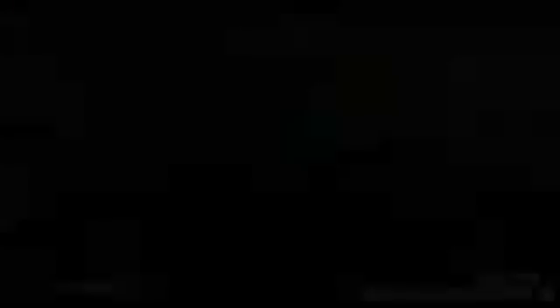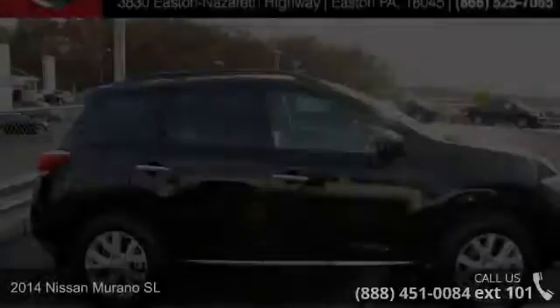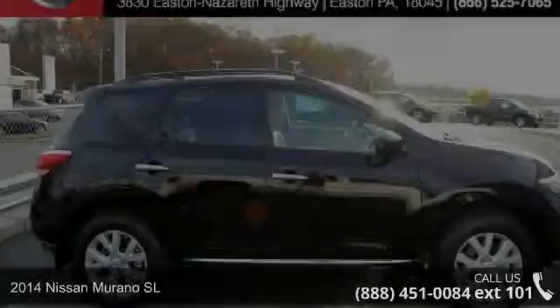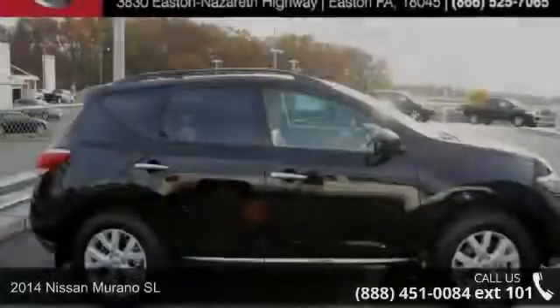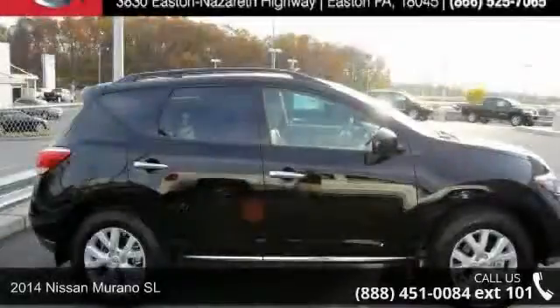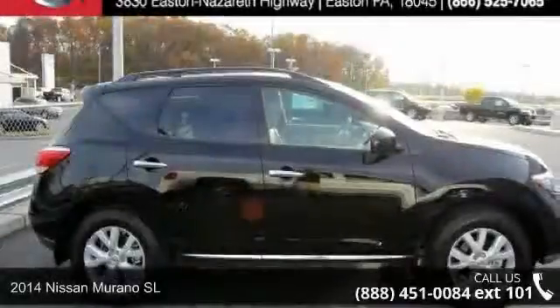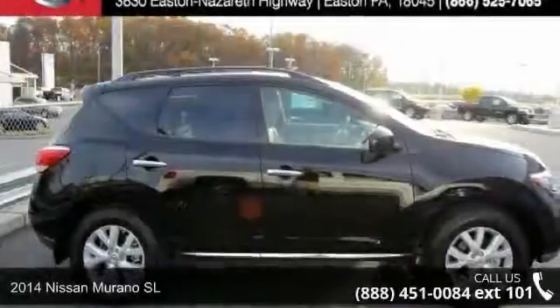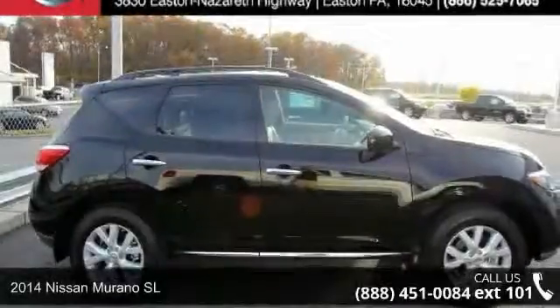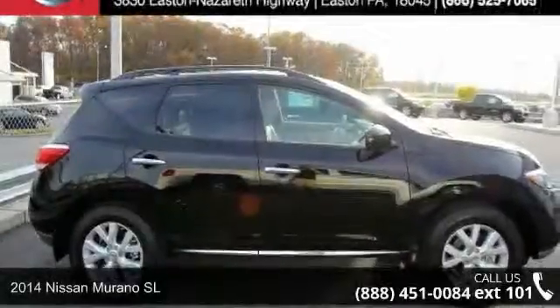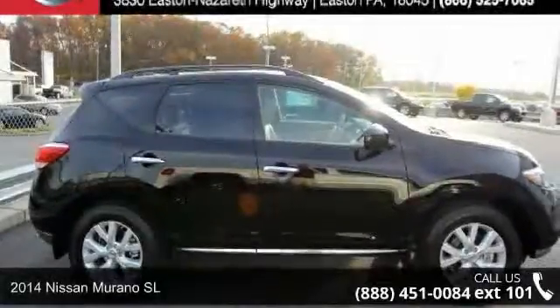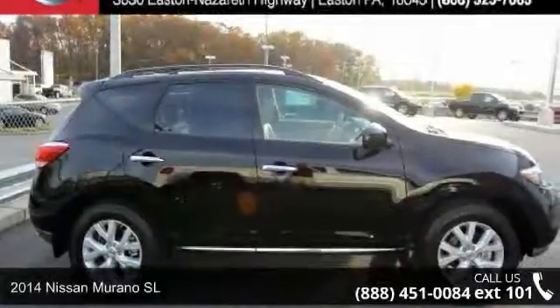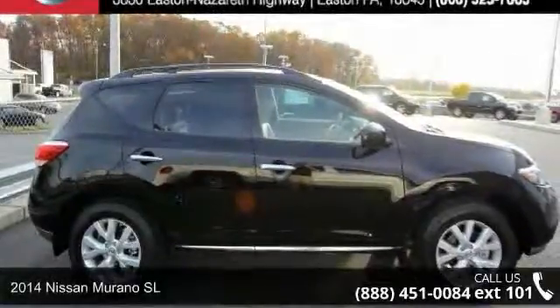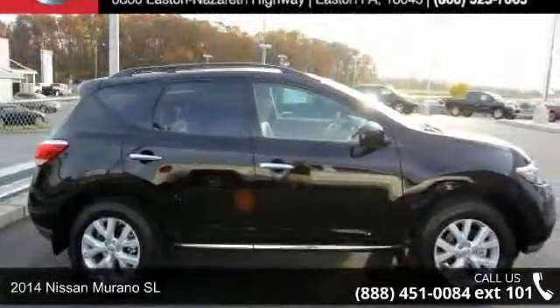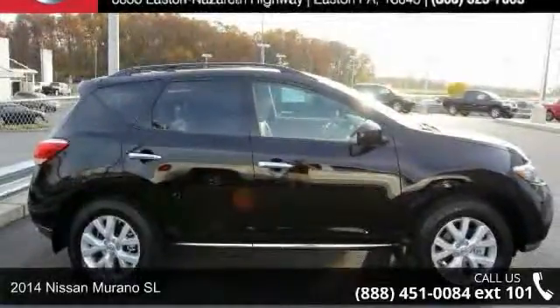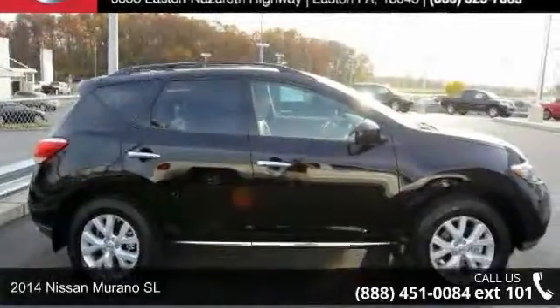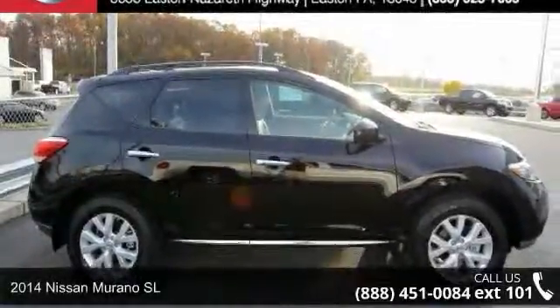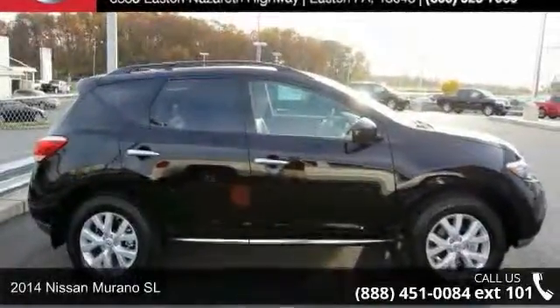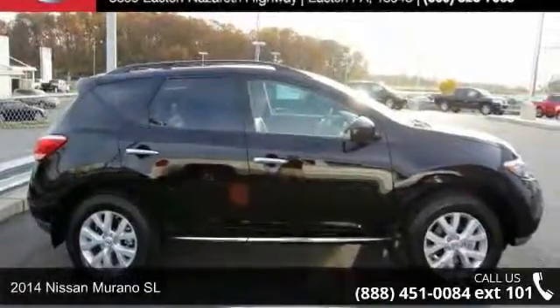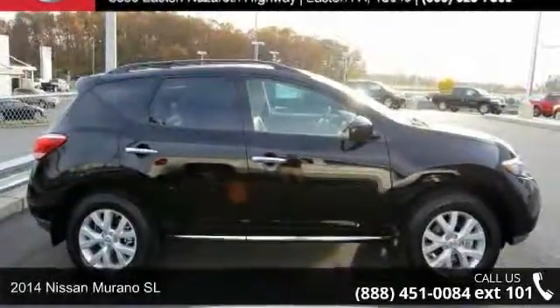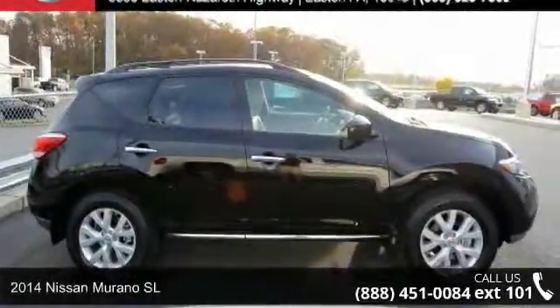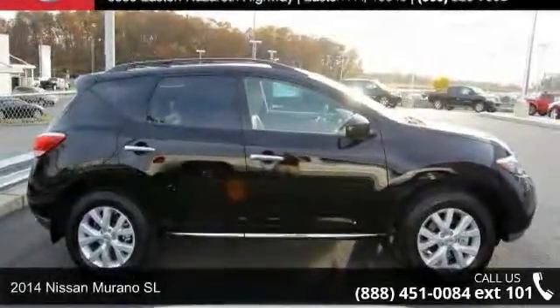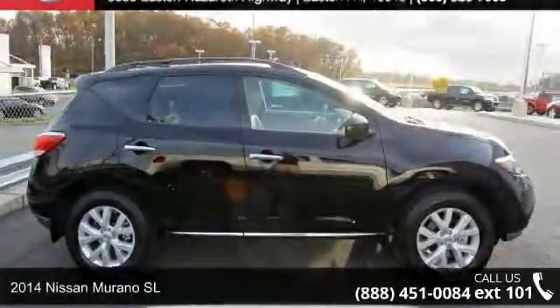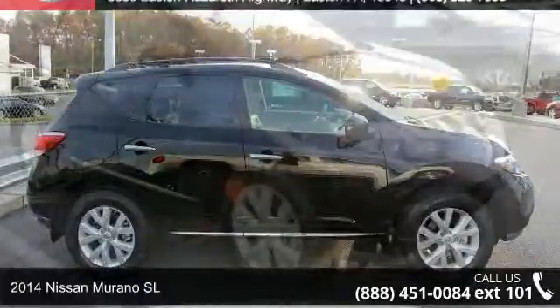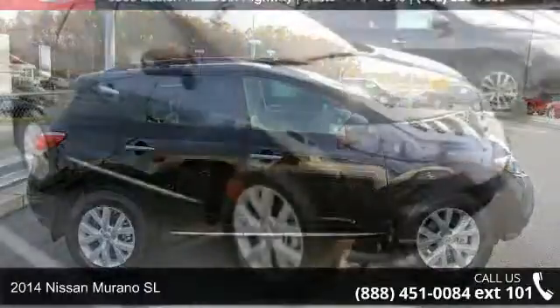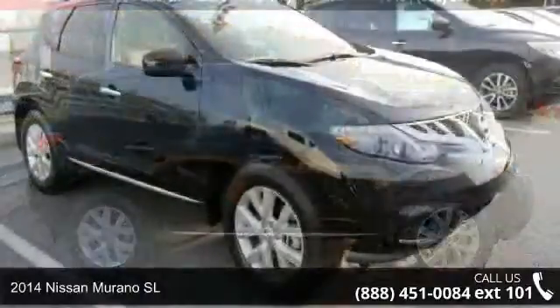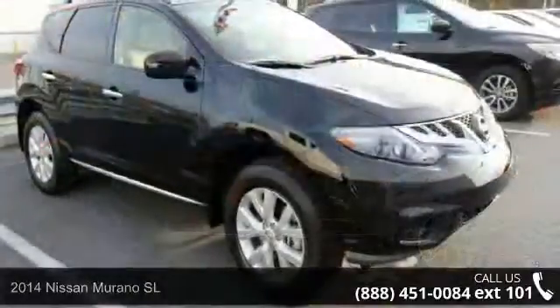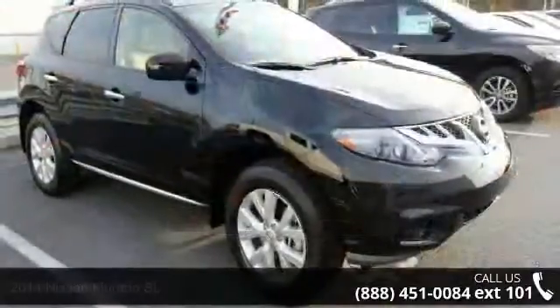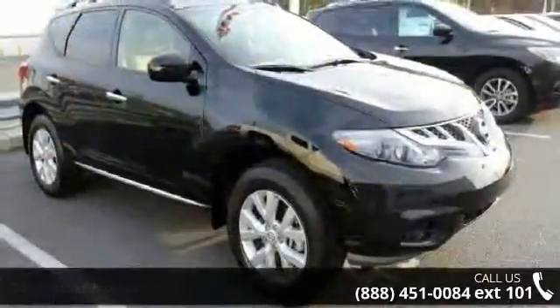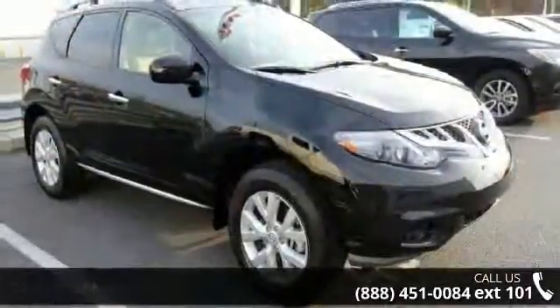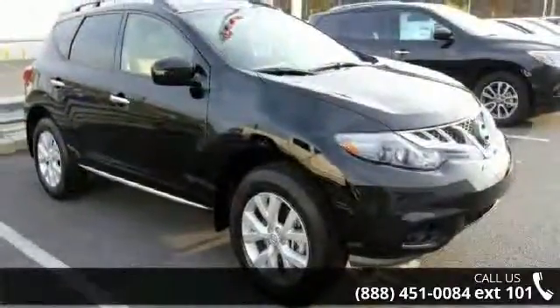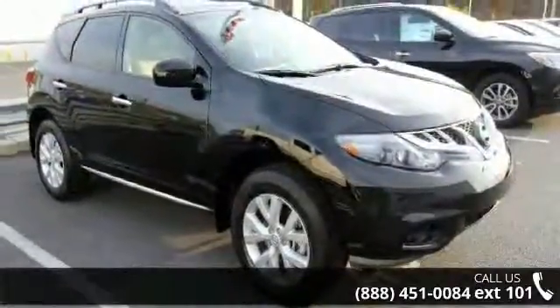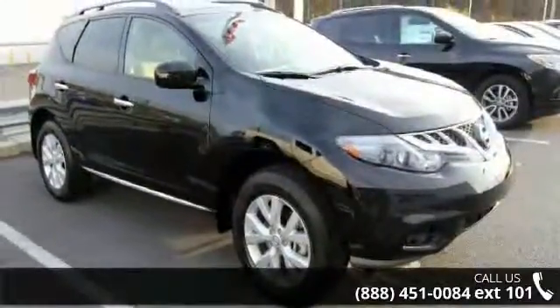Presenting the 2014 Nissan Murano SL. If you are looking for a first-rate auto, this one could be yours today.